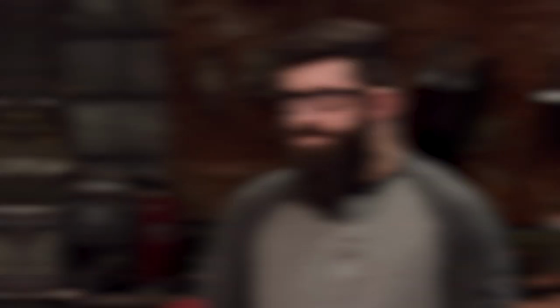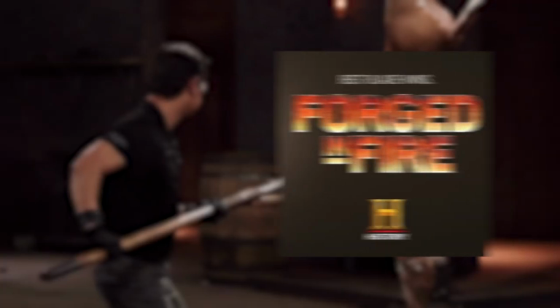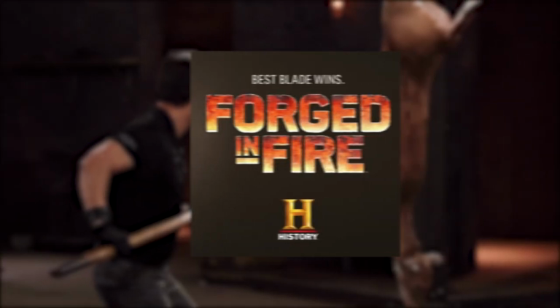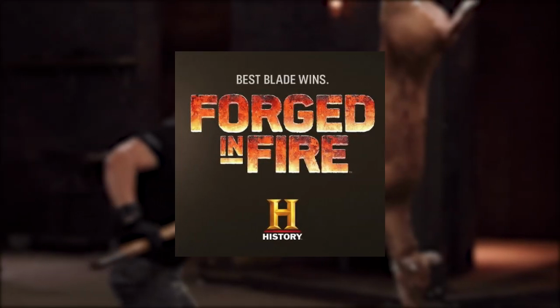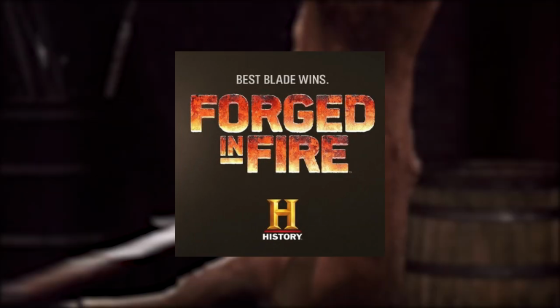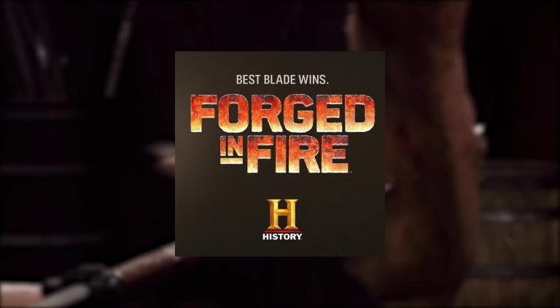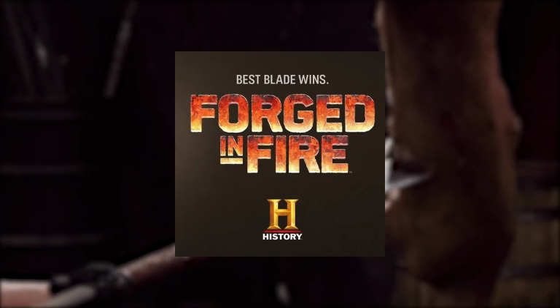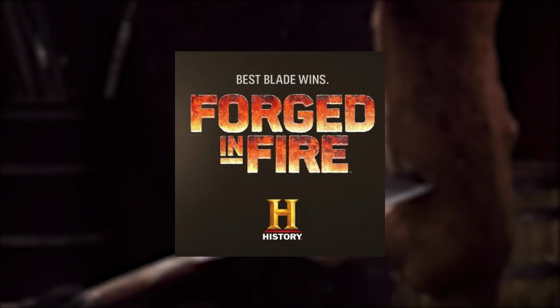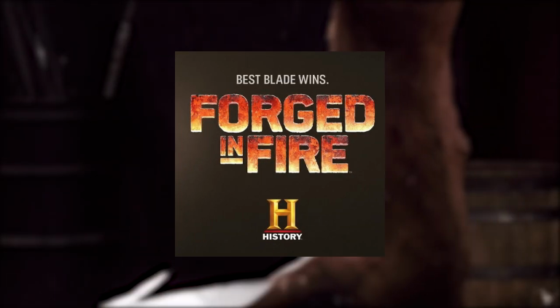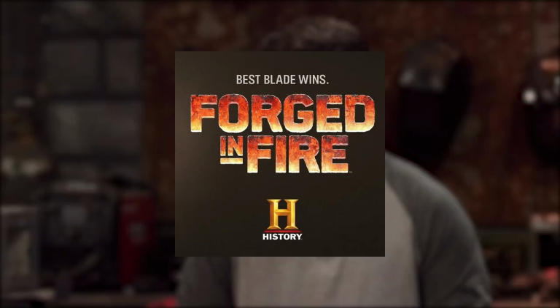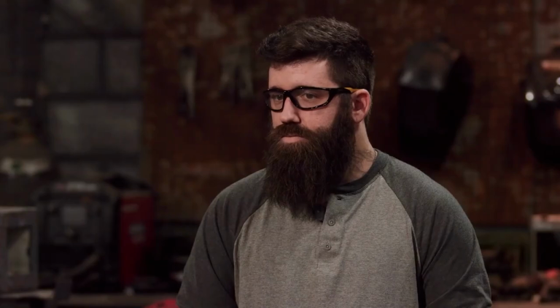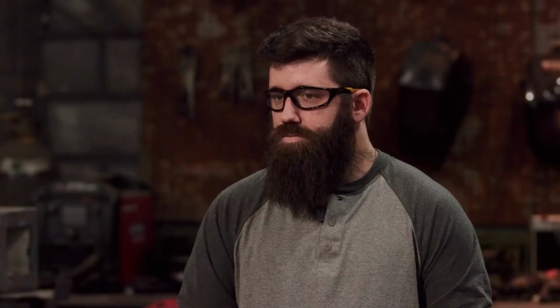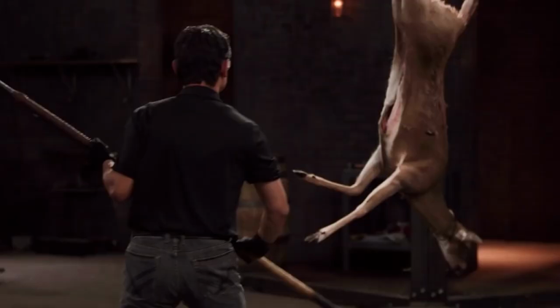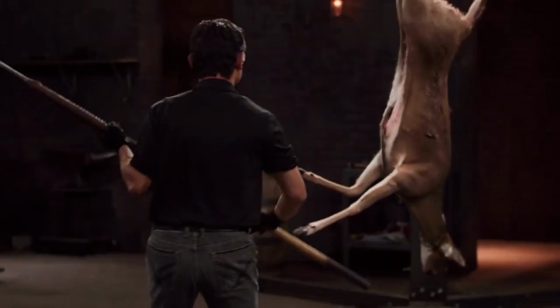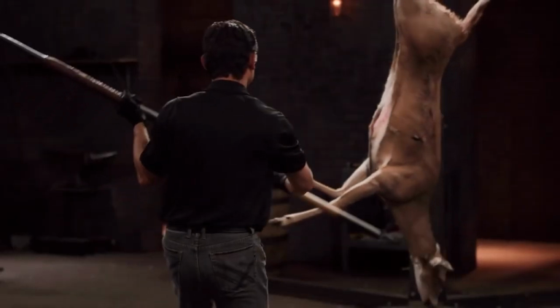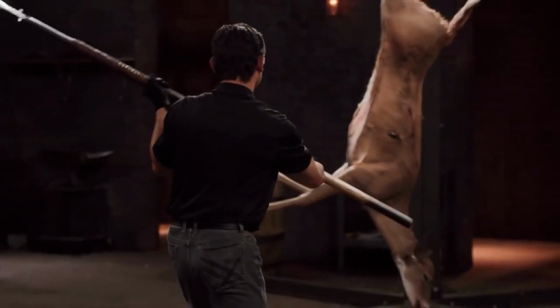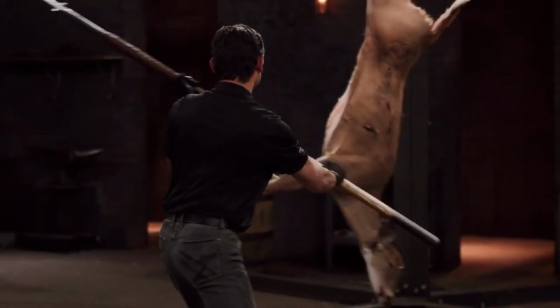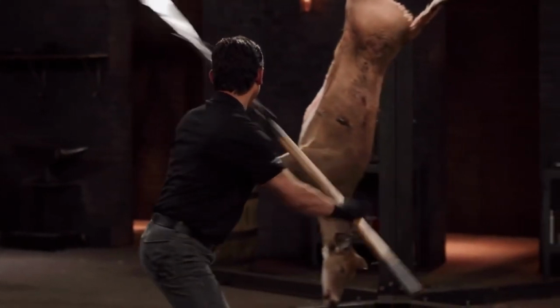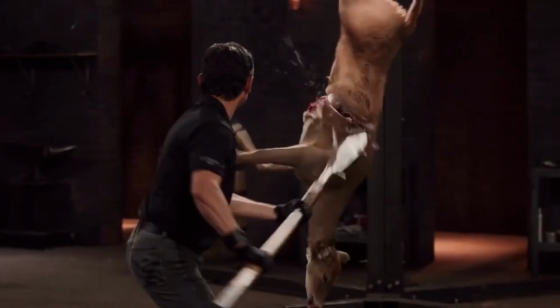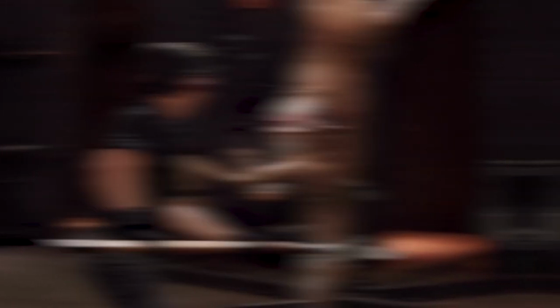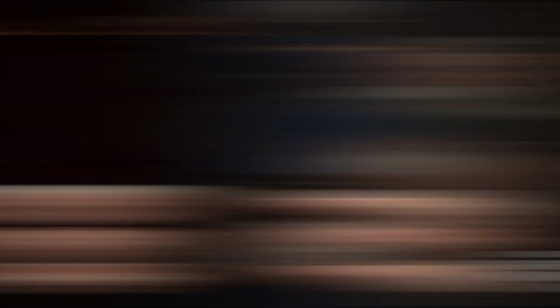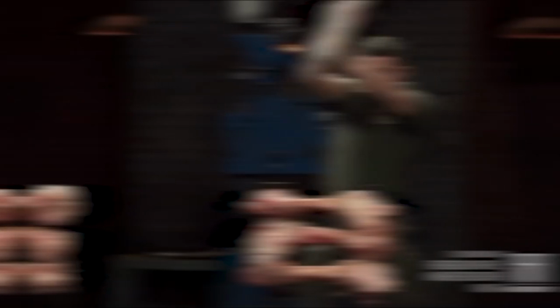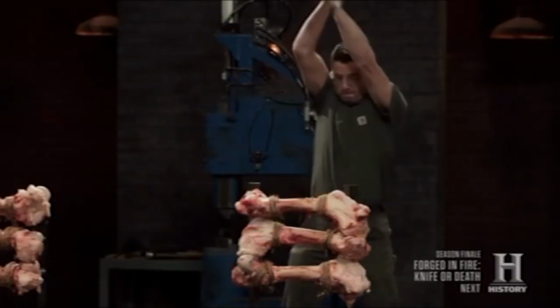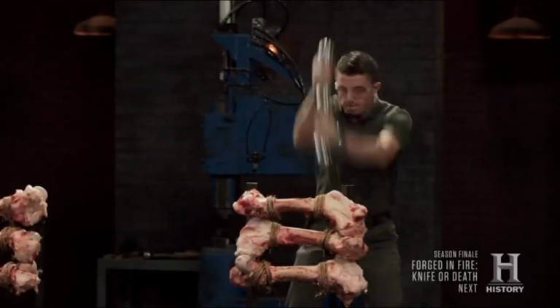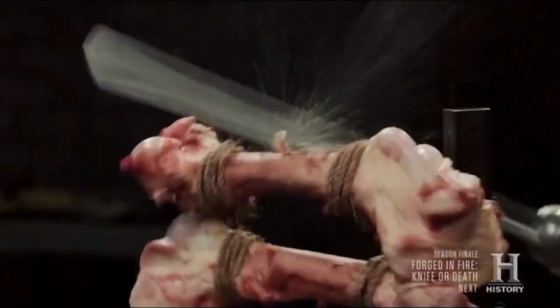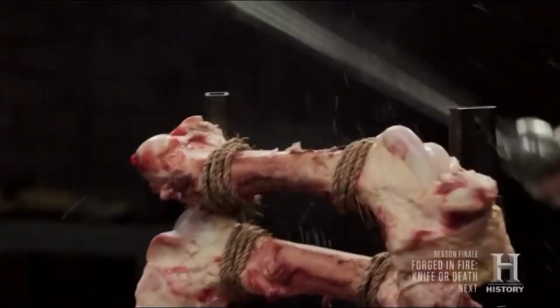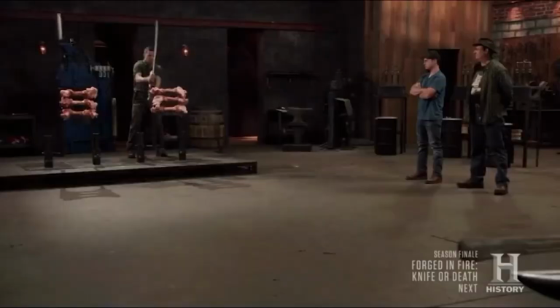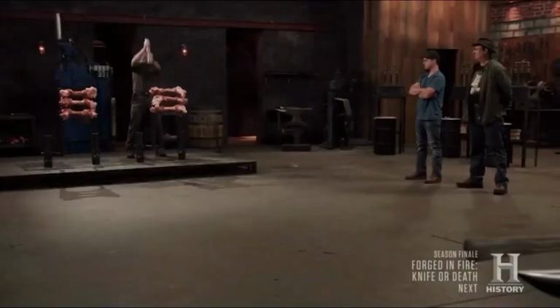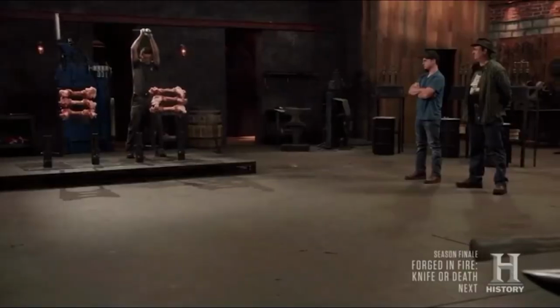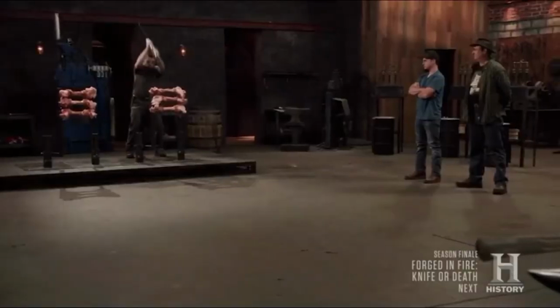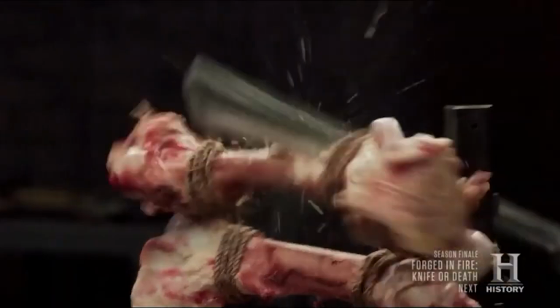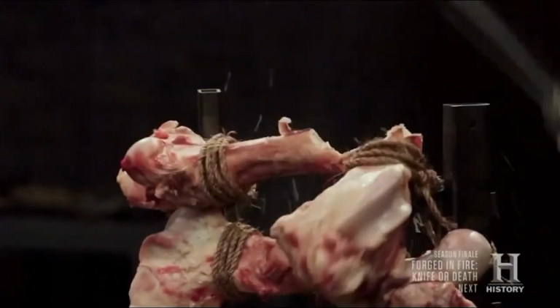Forged in Fire is a TV show known for making and testing different weapons, so it should be one of your favorites if you've been watching it.